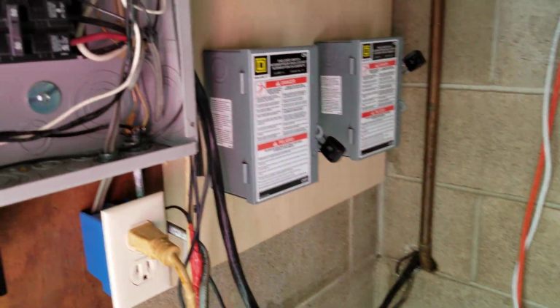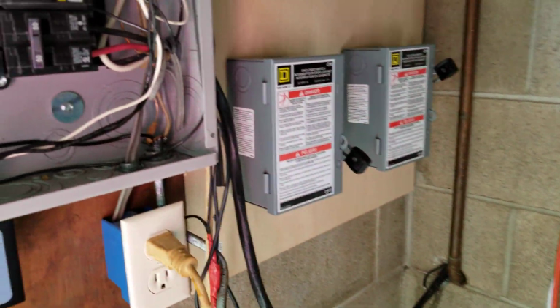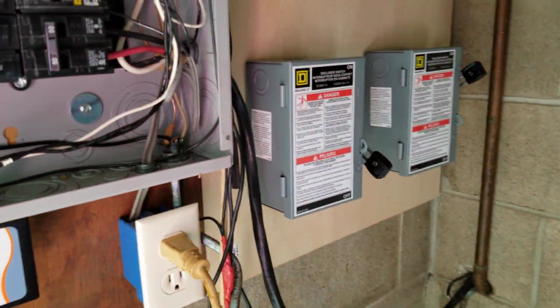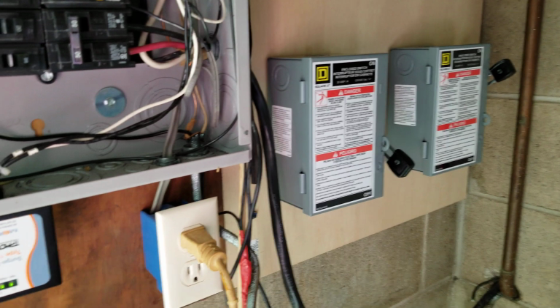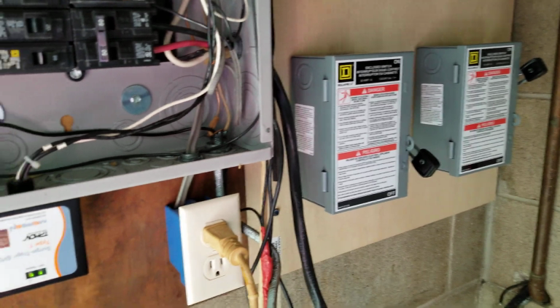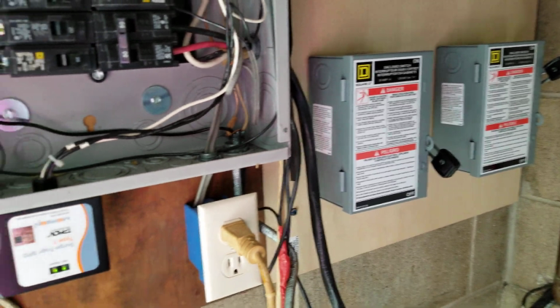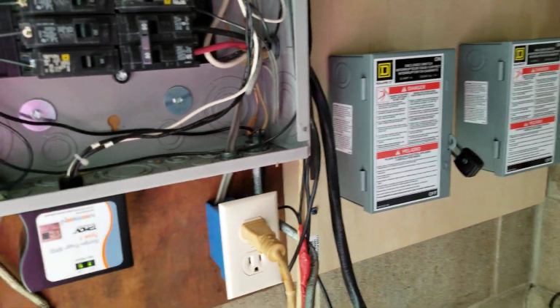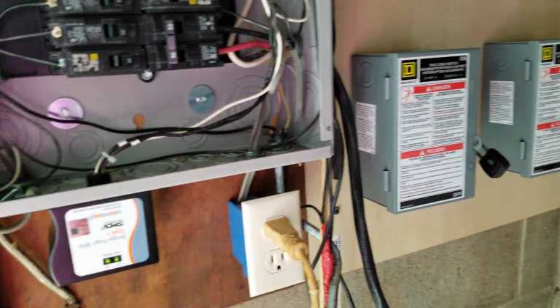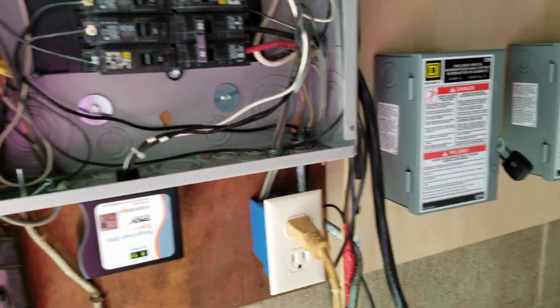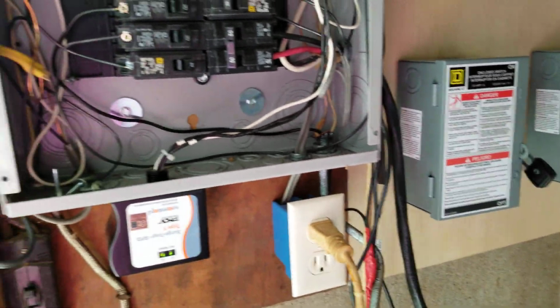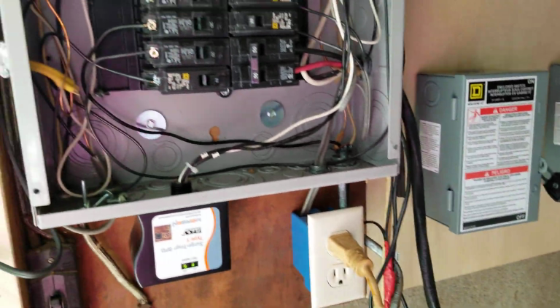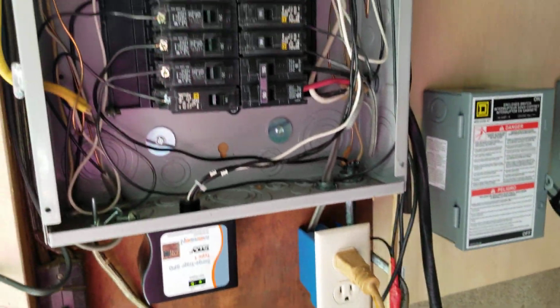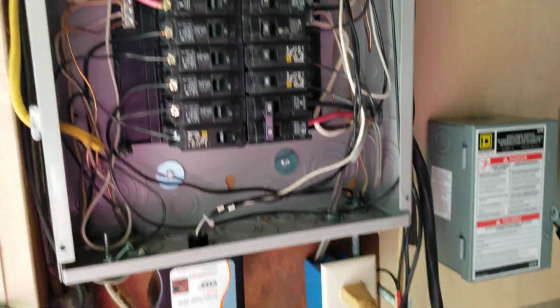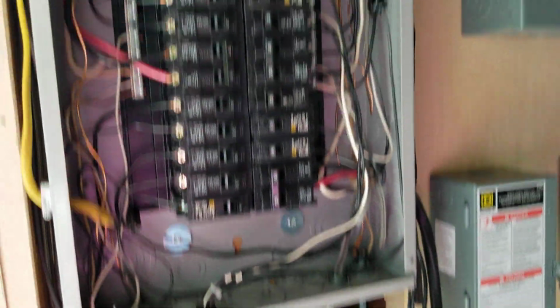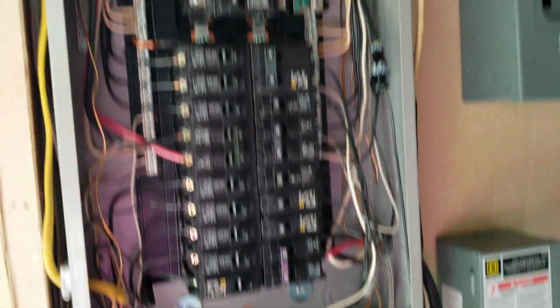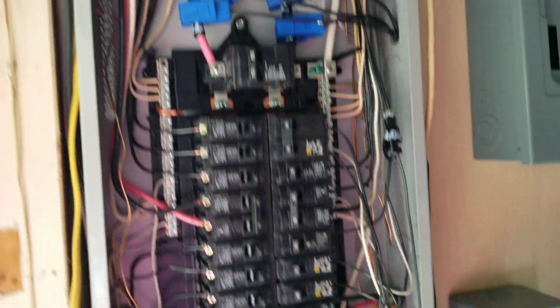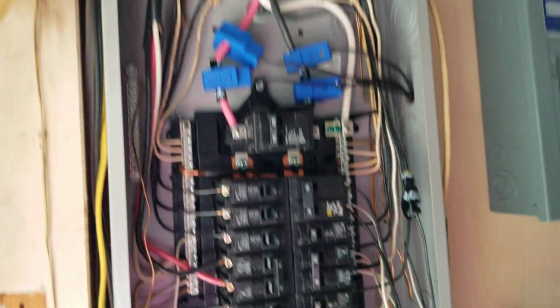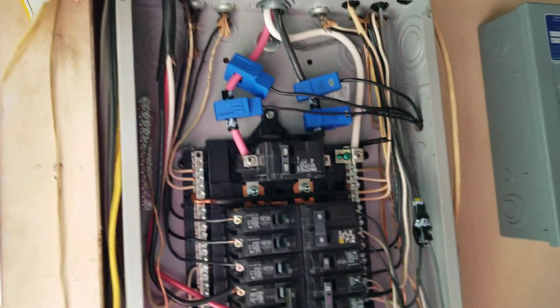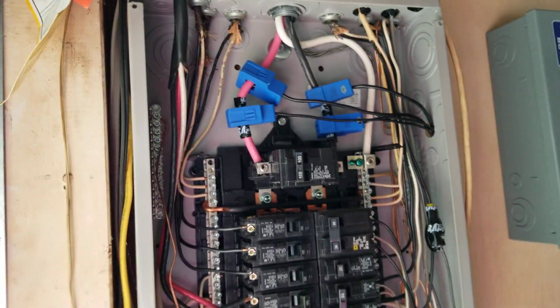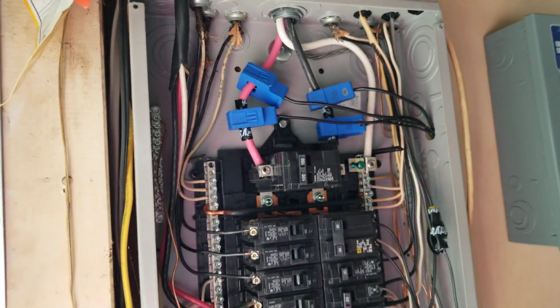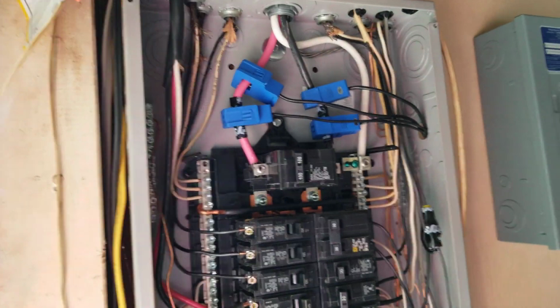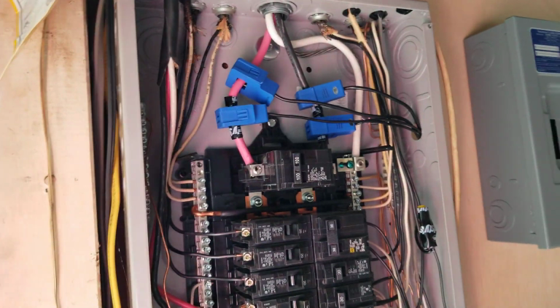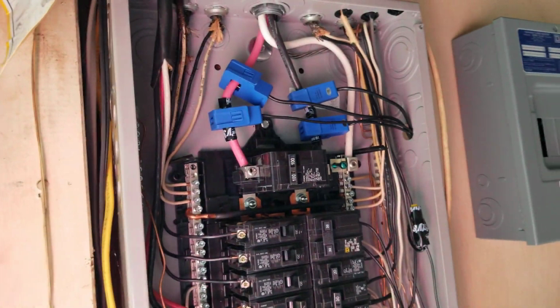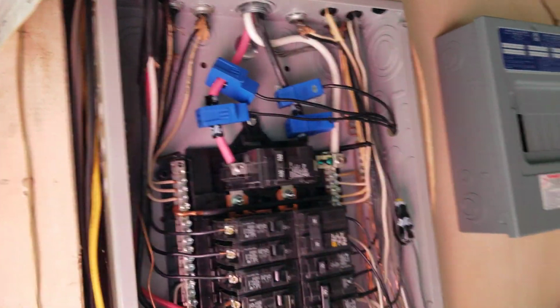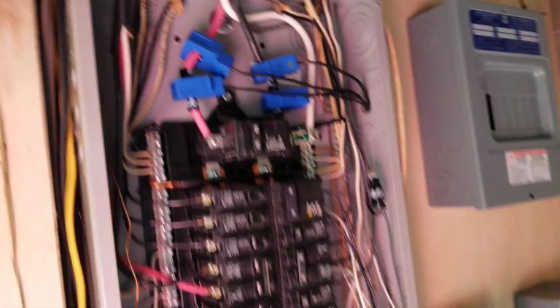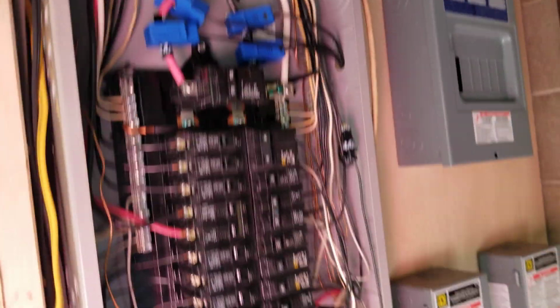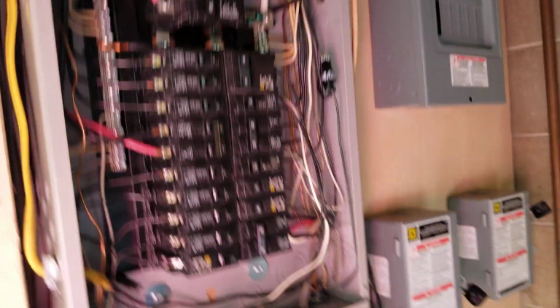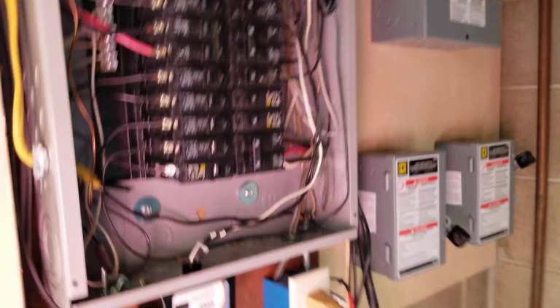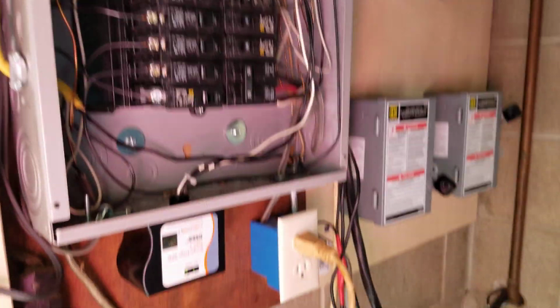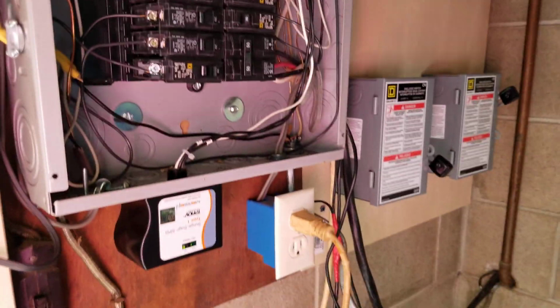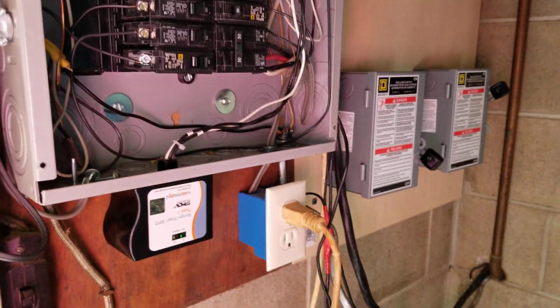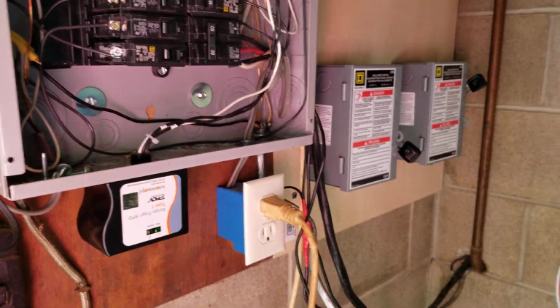Bathroom circuit — well, the wife just can't use a hair dryer when we're on solar. That's all there's going to be to it.